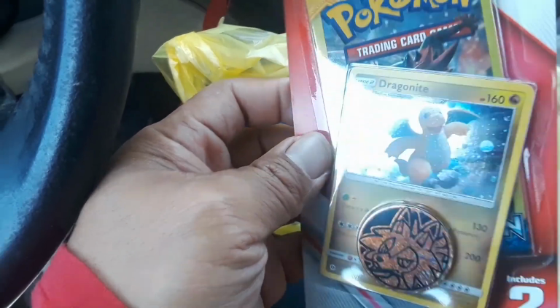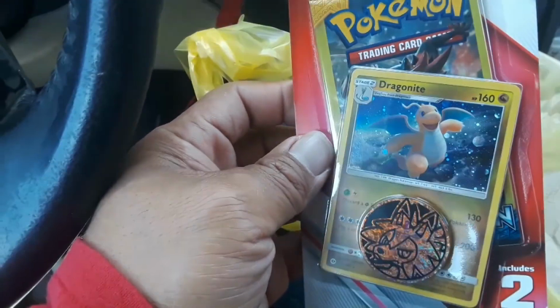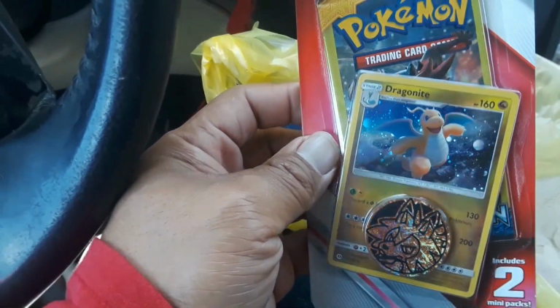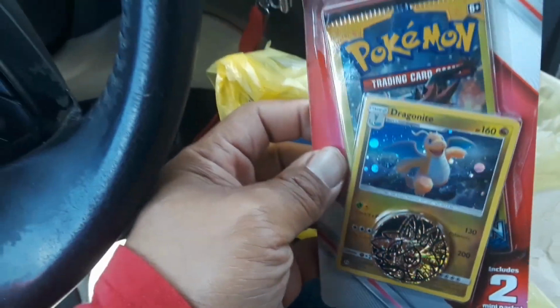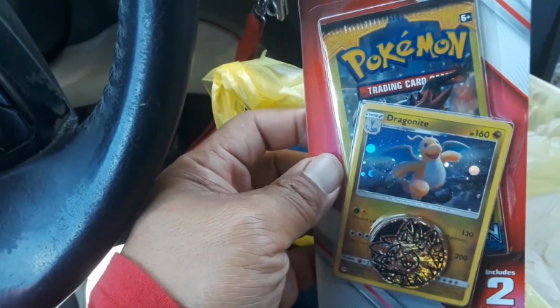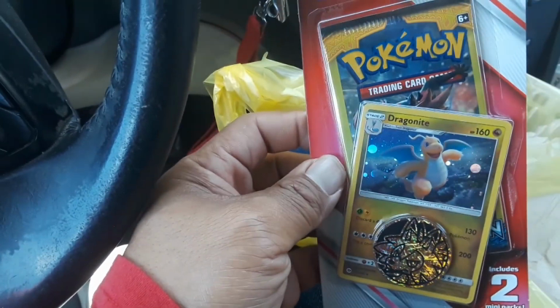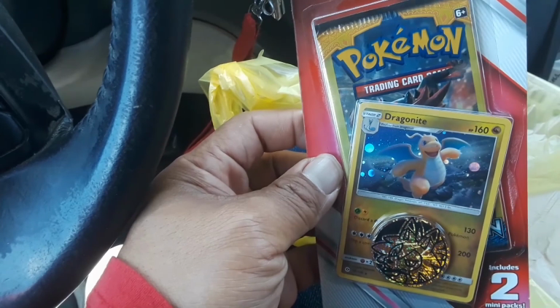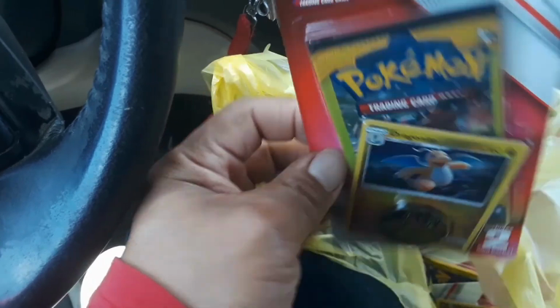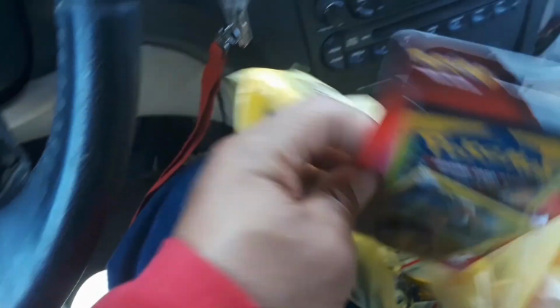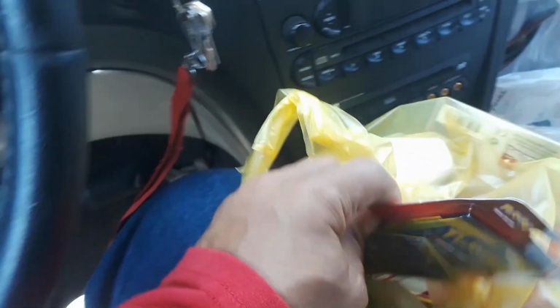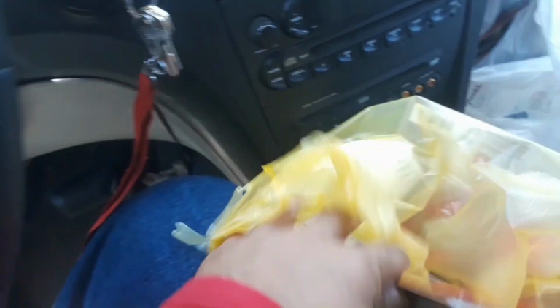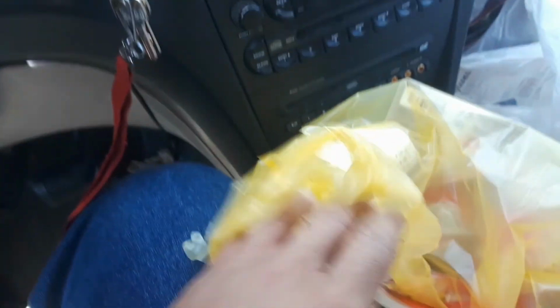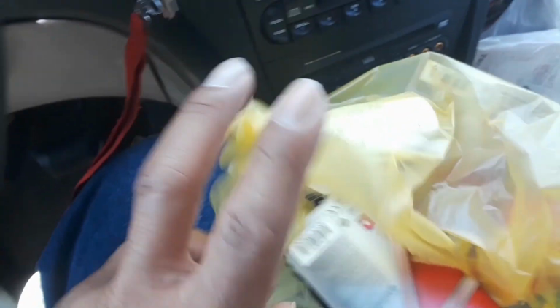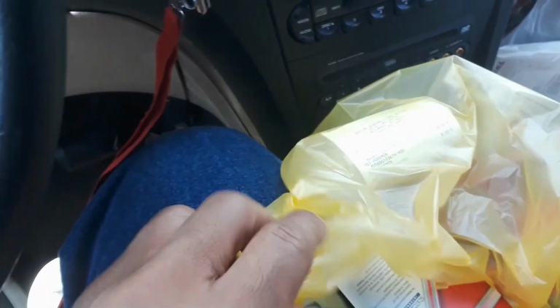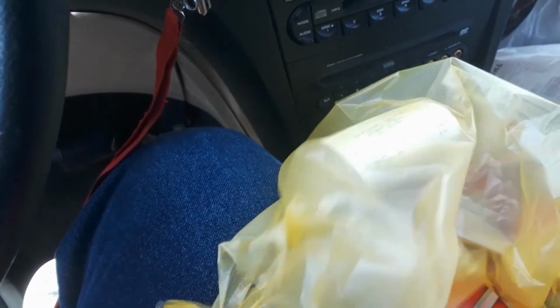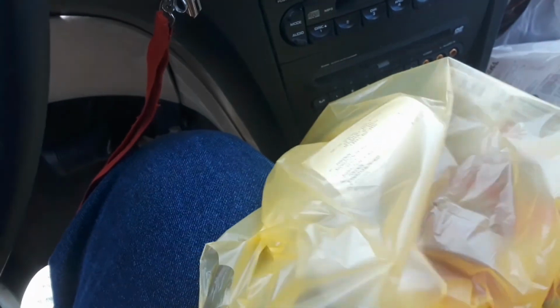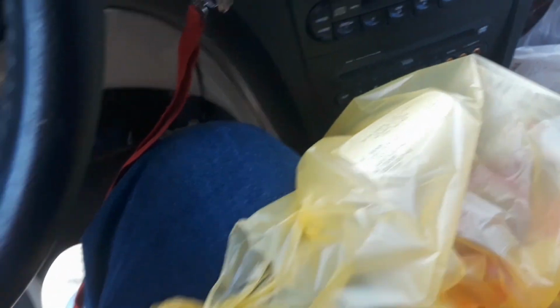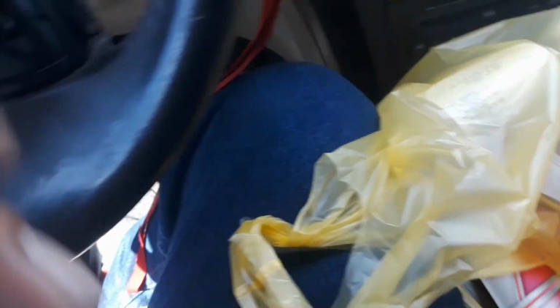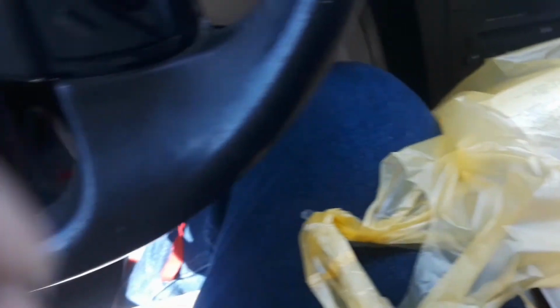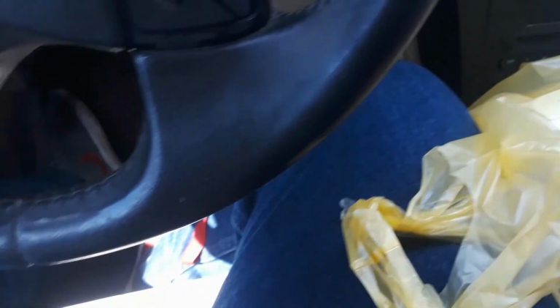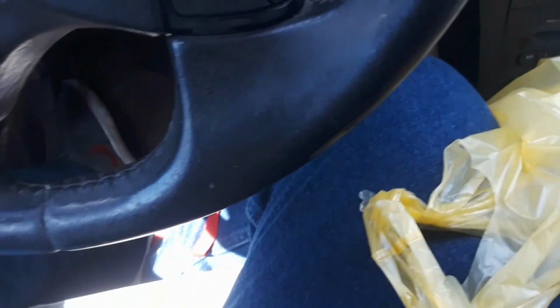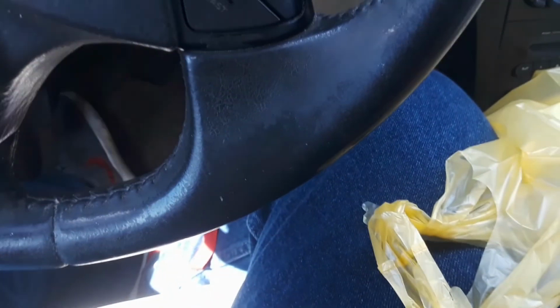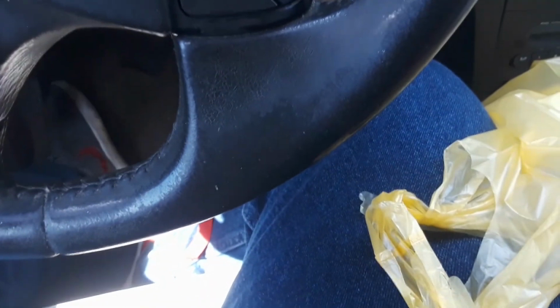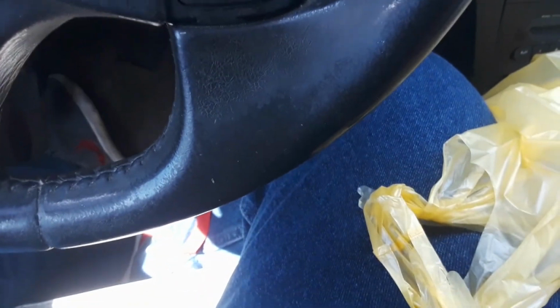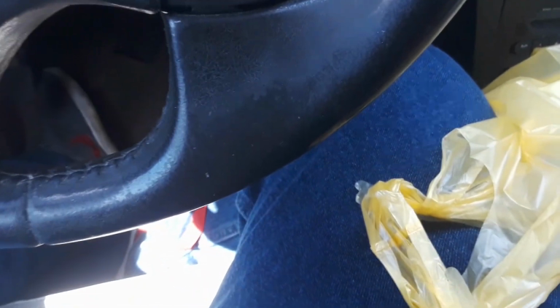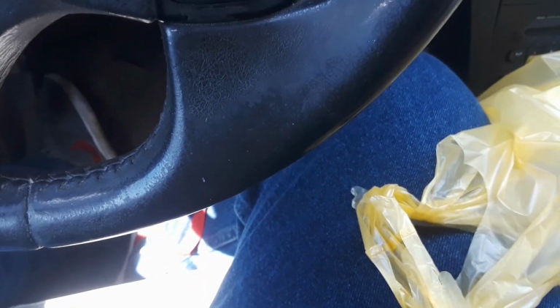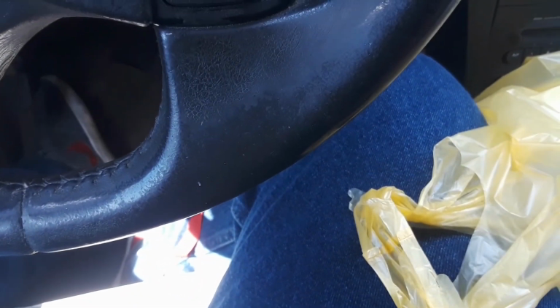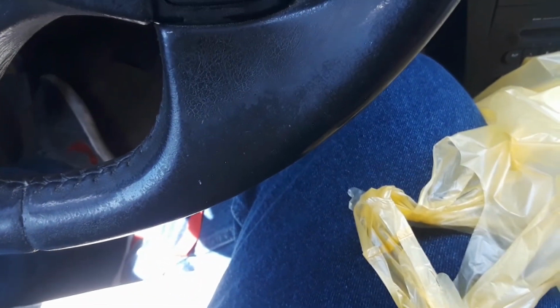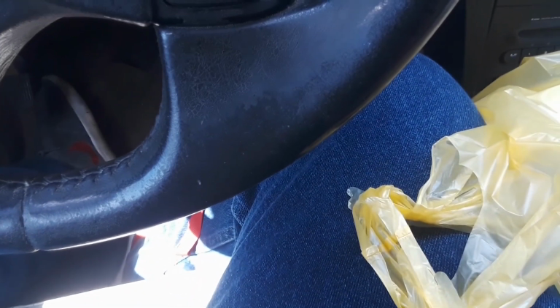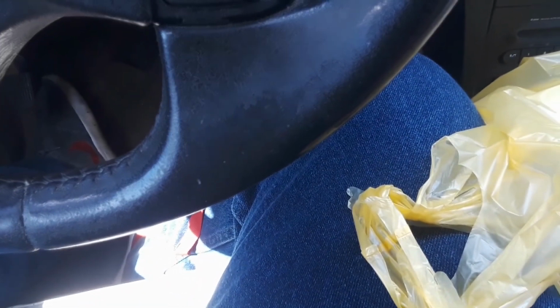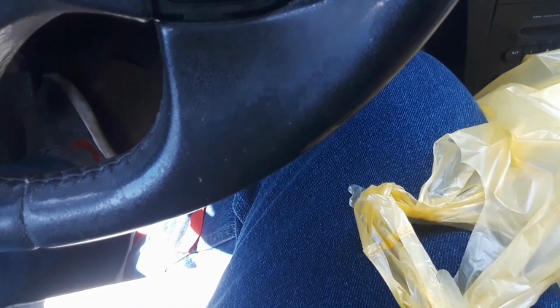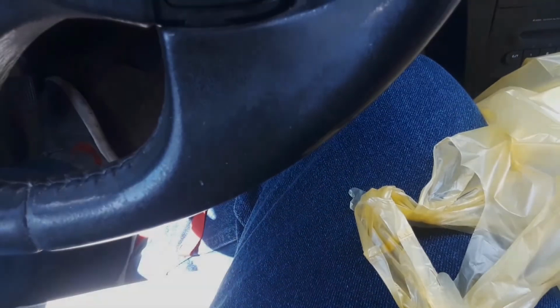Got a few of those to open up for the channel. Let's see what's inside and then off to our next store — let's keep going.